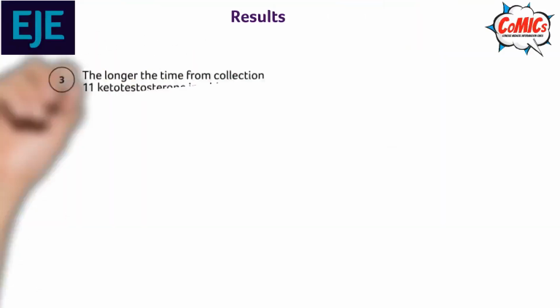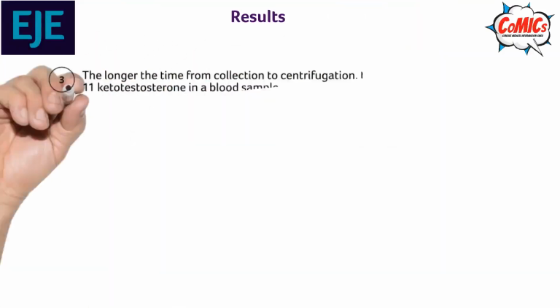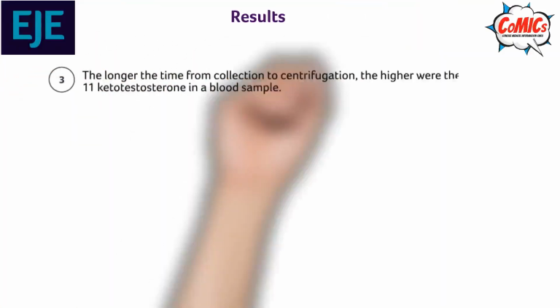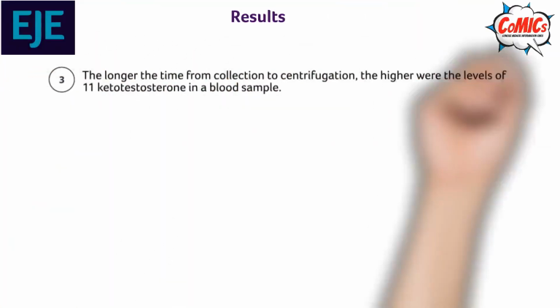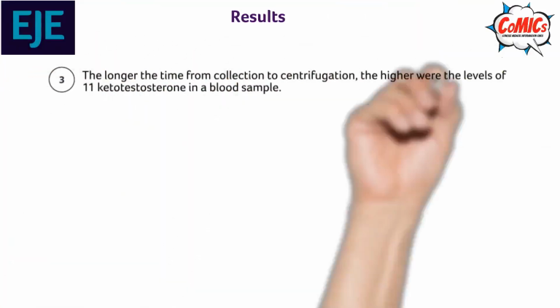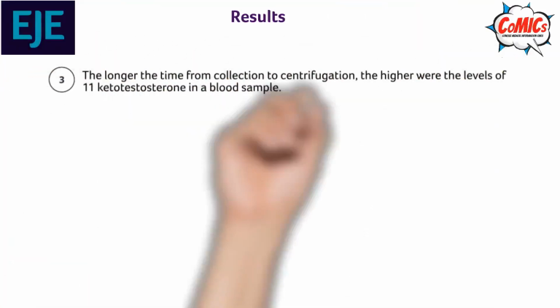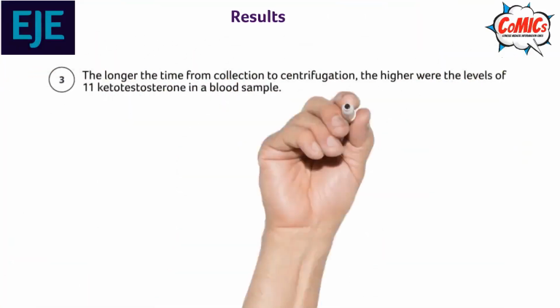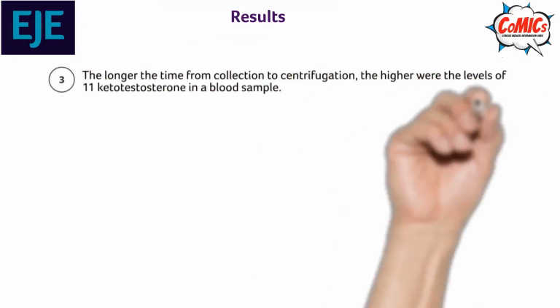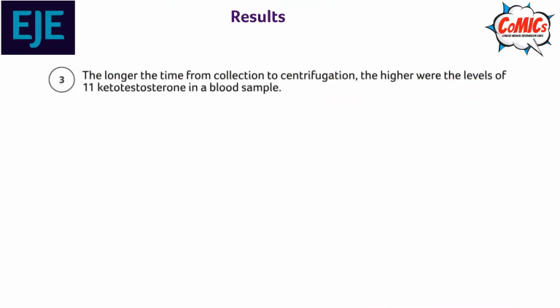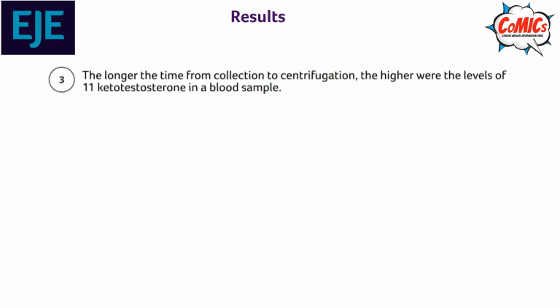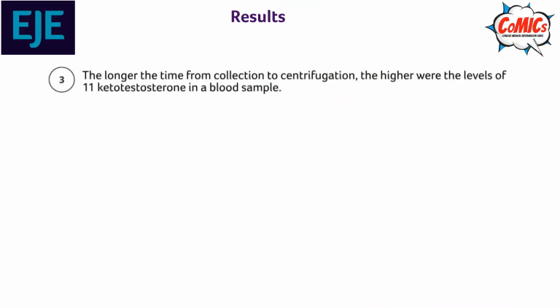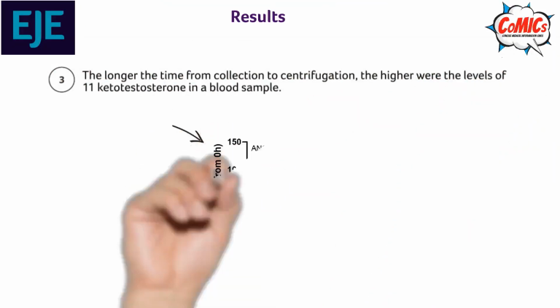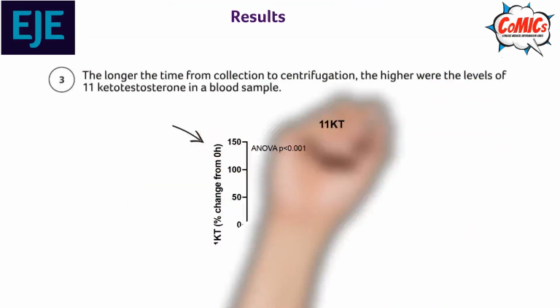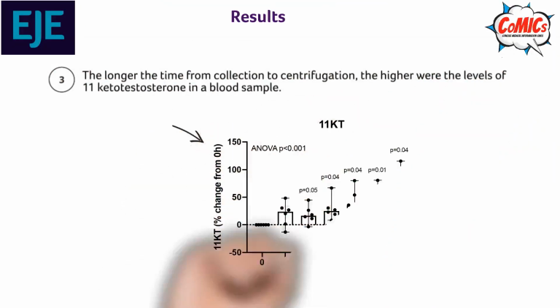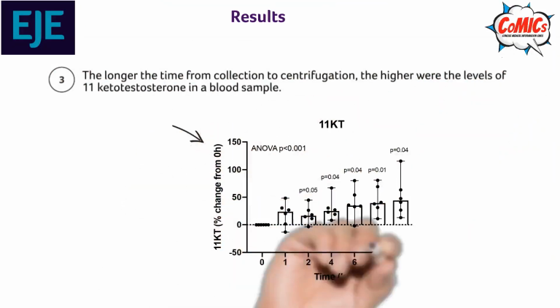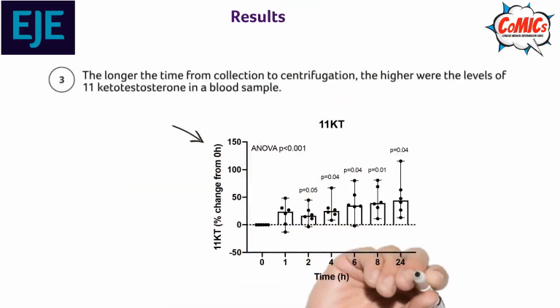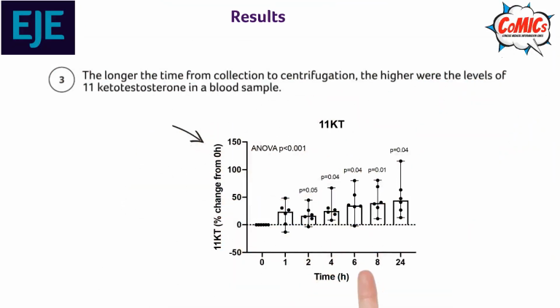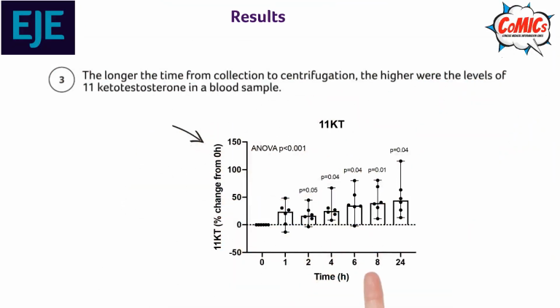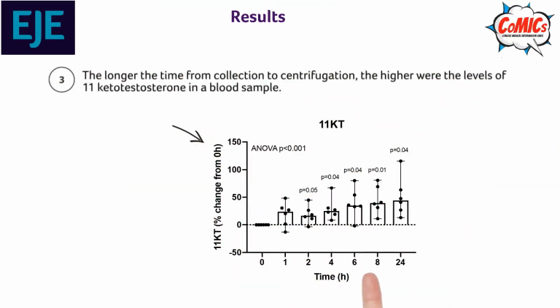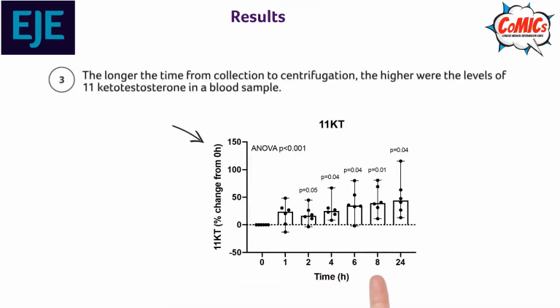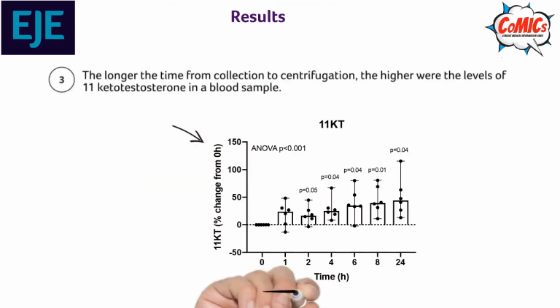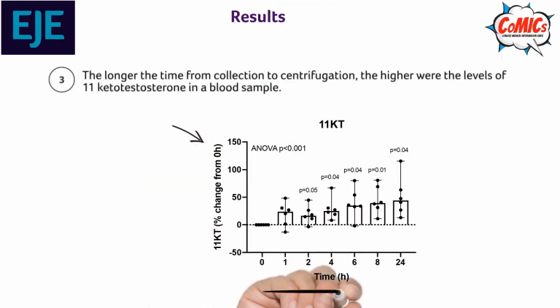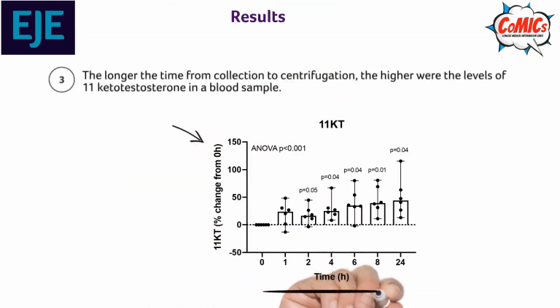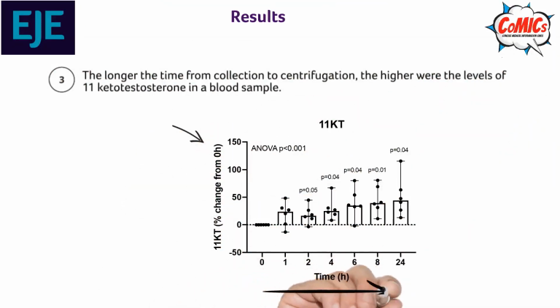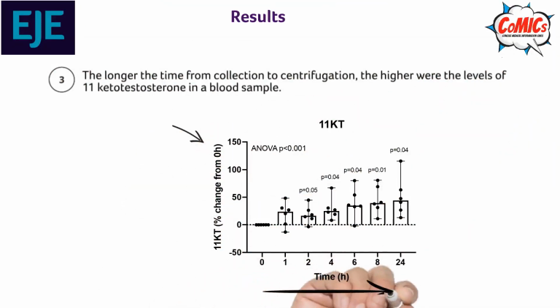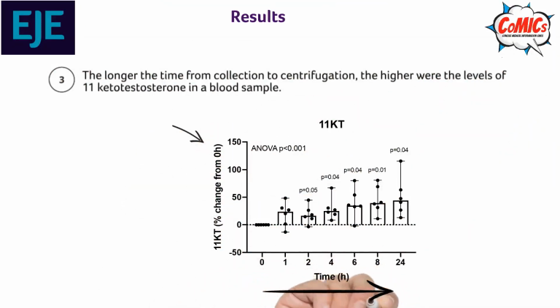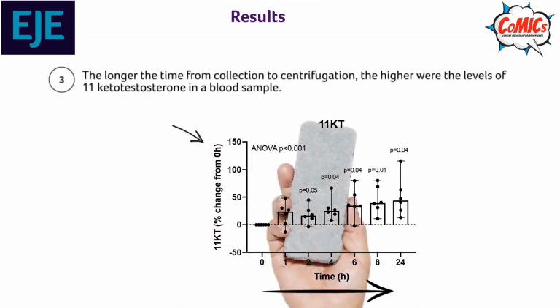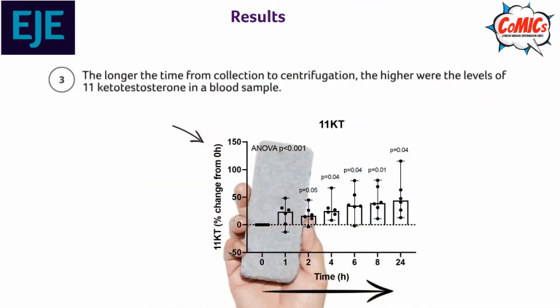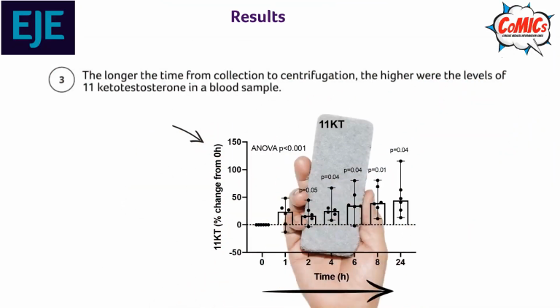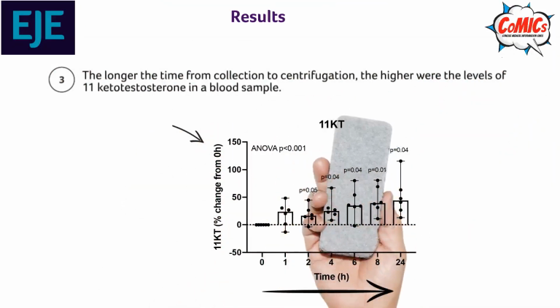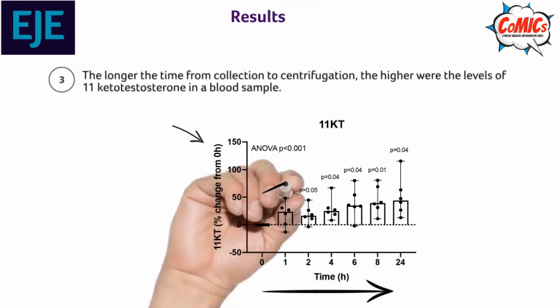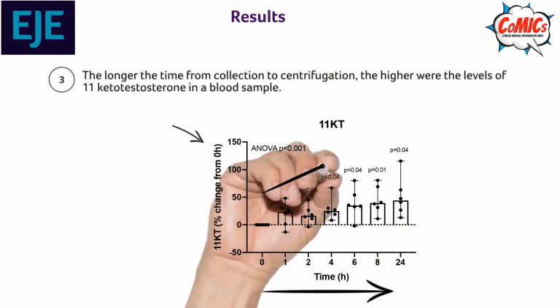The longer the time from collection to sampling, the higher the levels of 11-ketotestosterone in the blood sample.